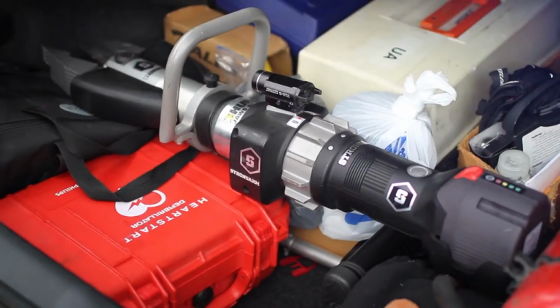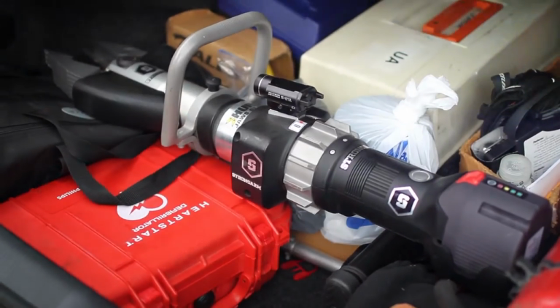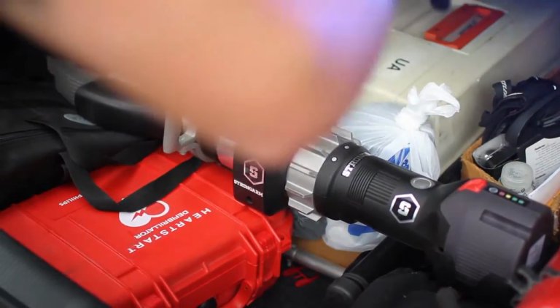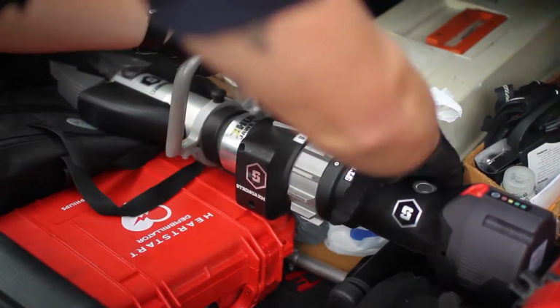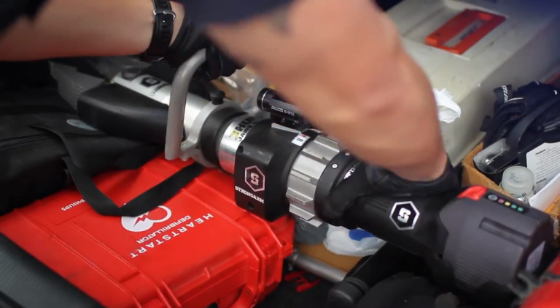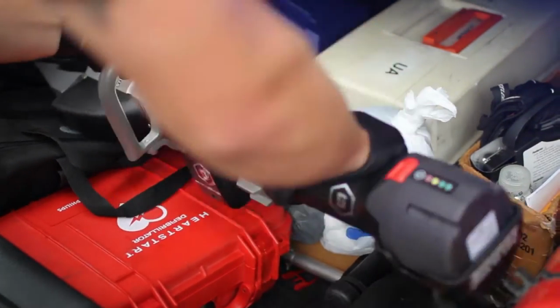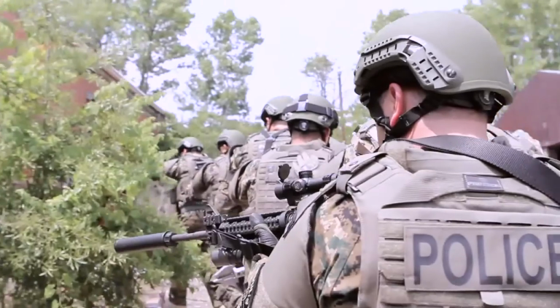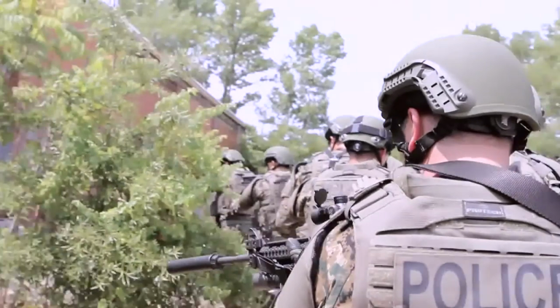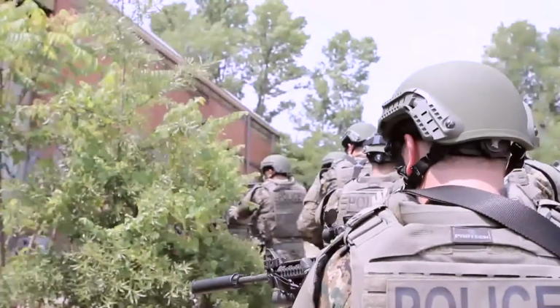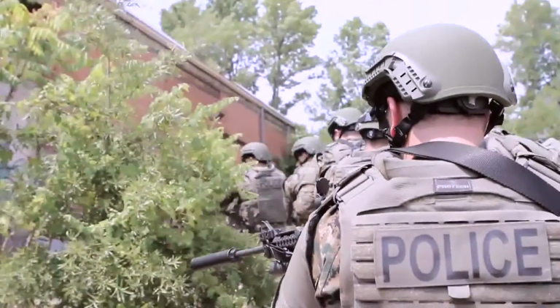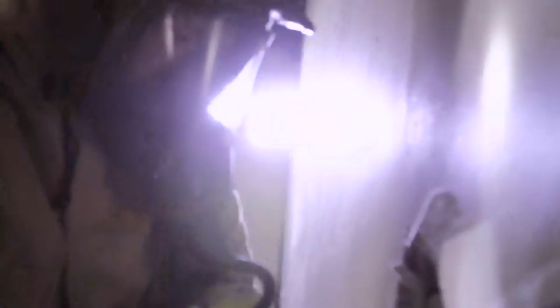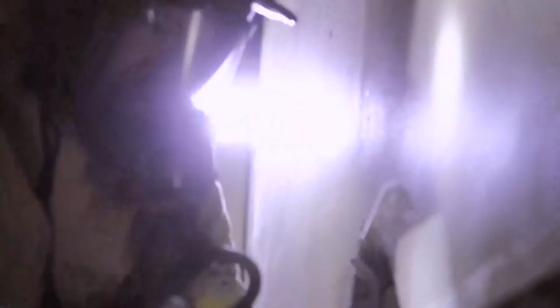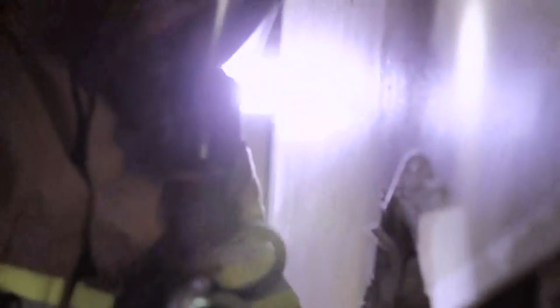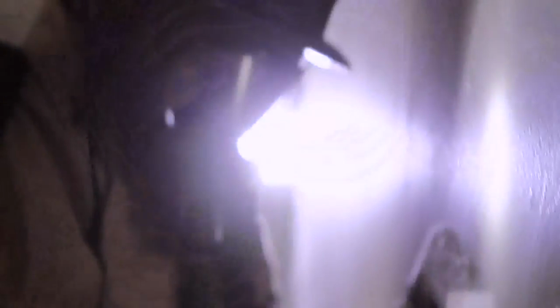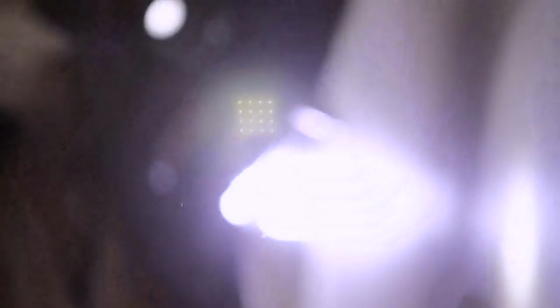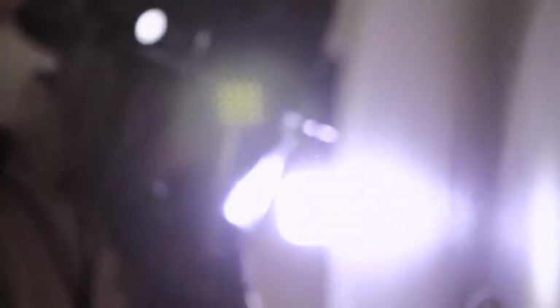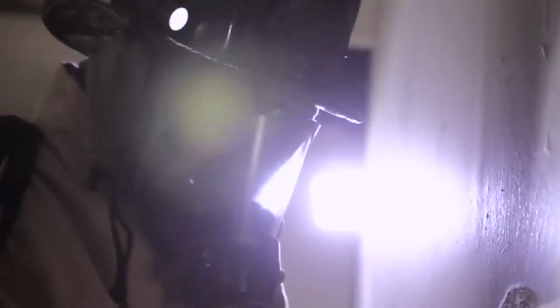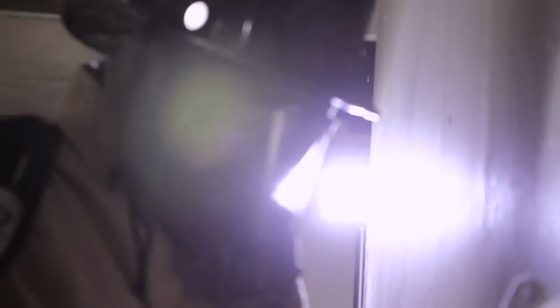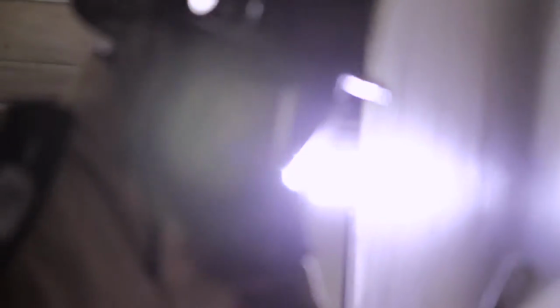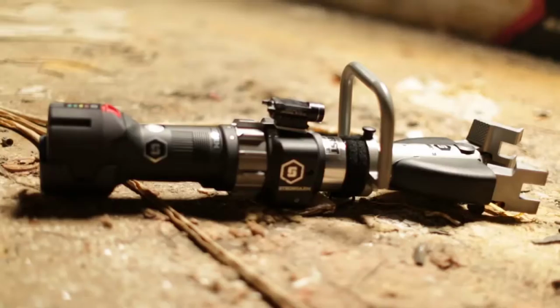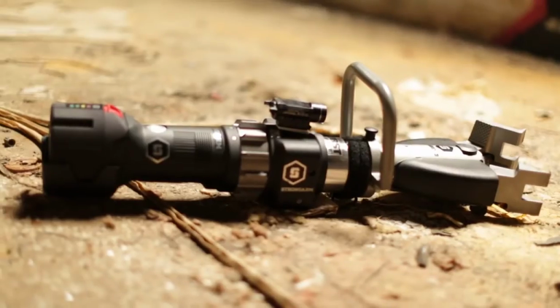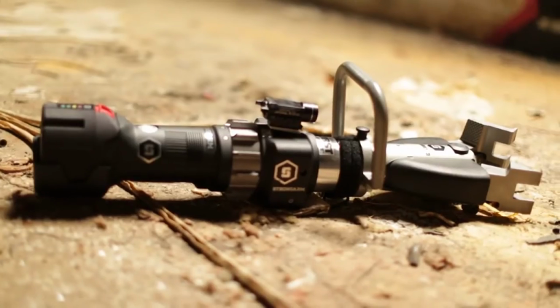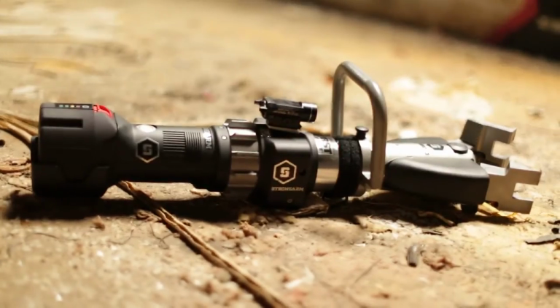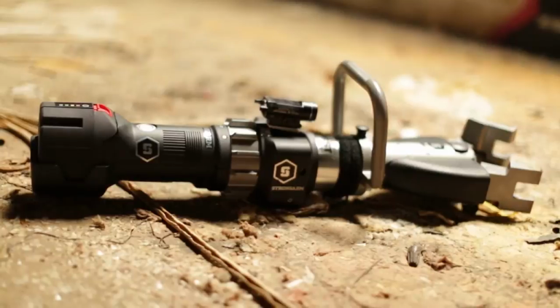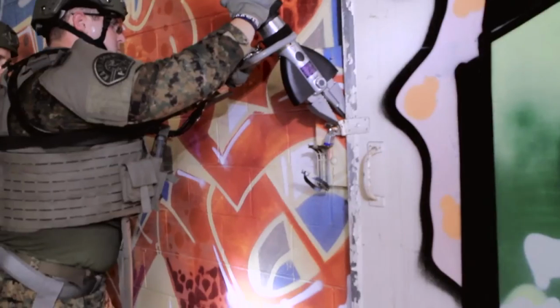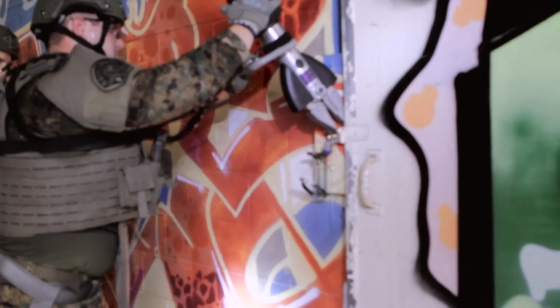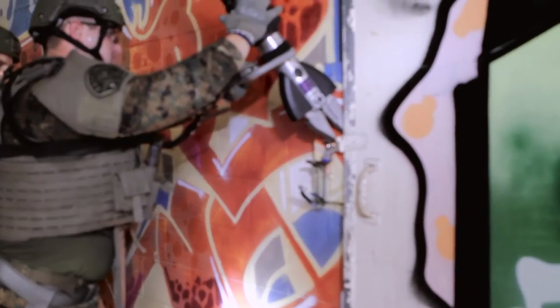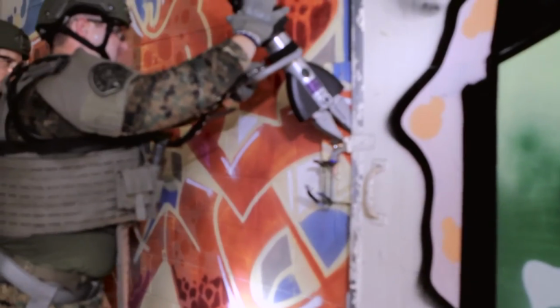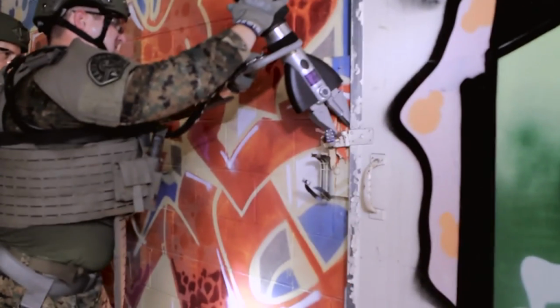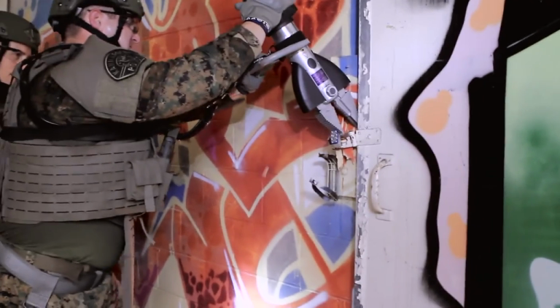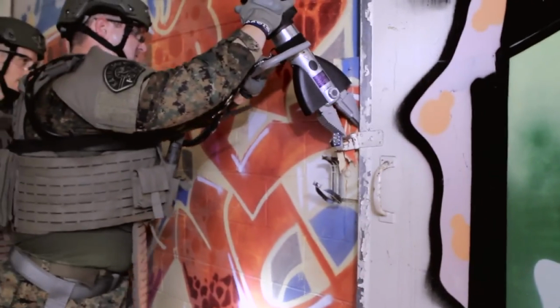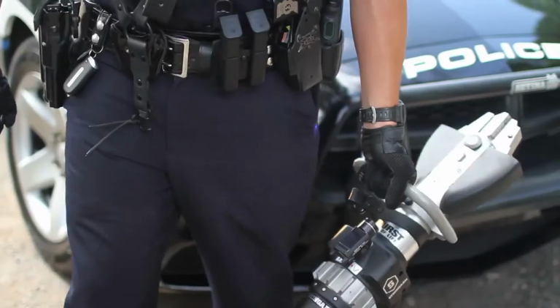Get in, get out, and save lives with the Strongarm from the first jaws of life. We're making heroes super.